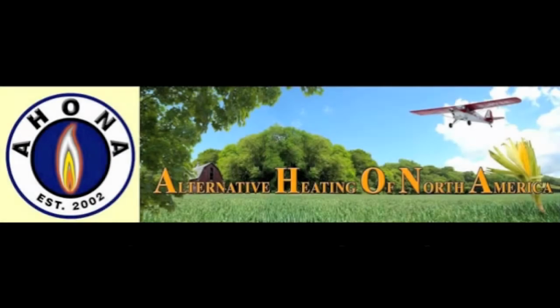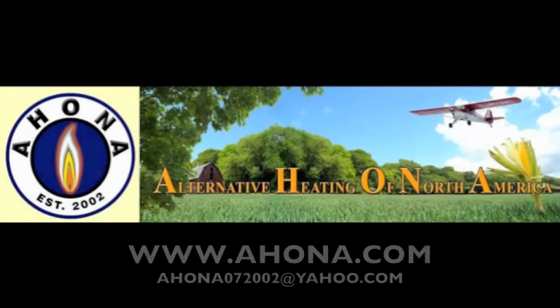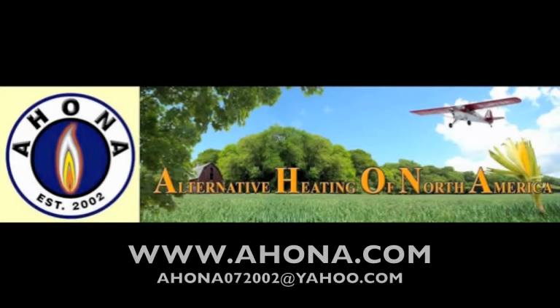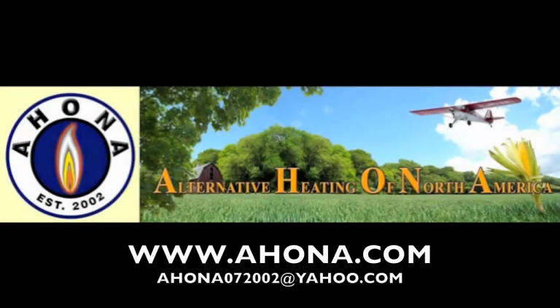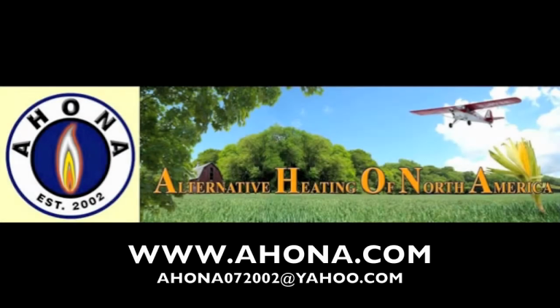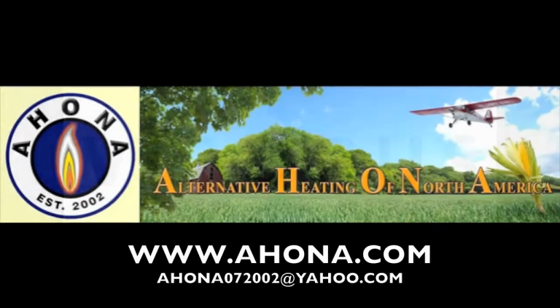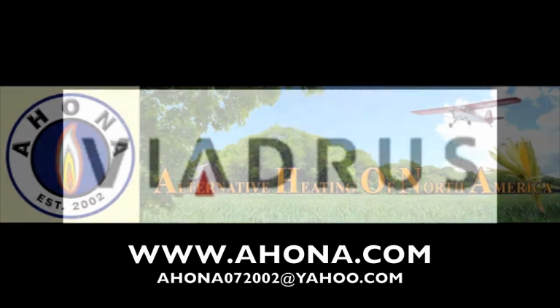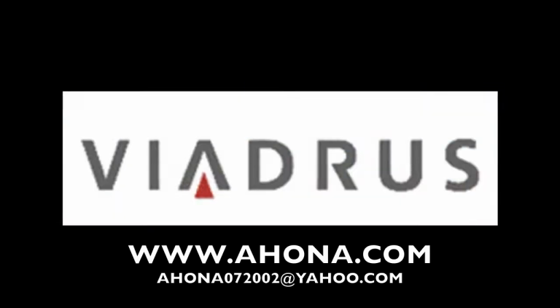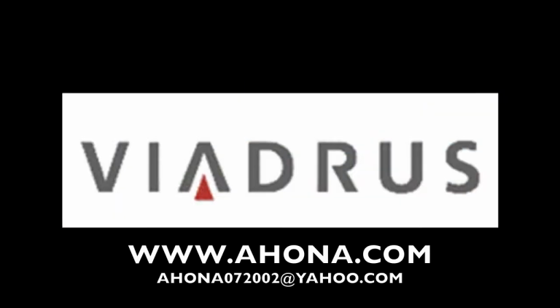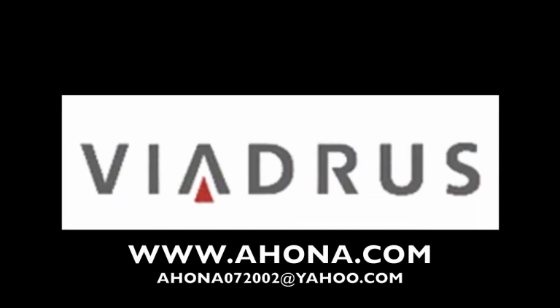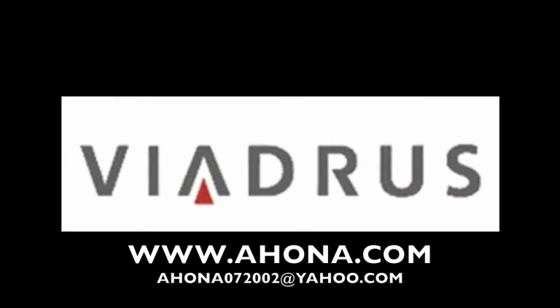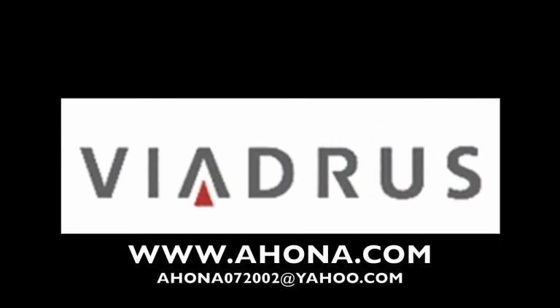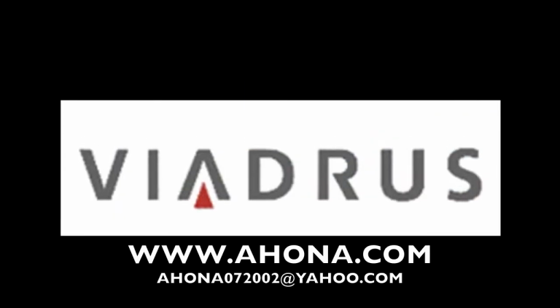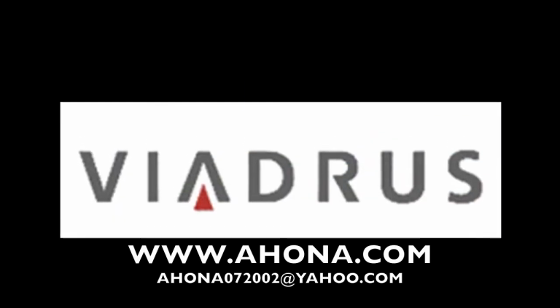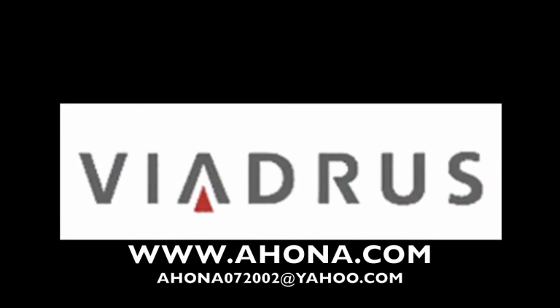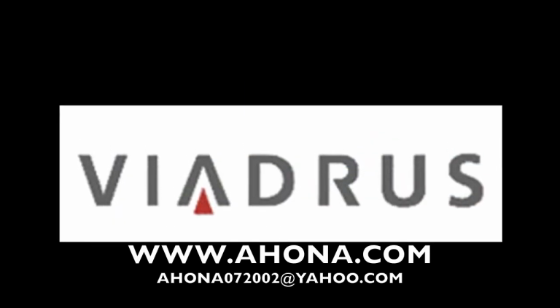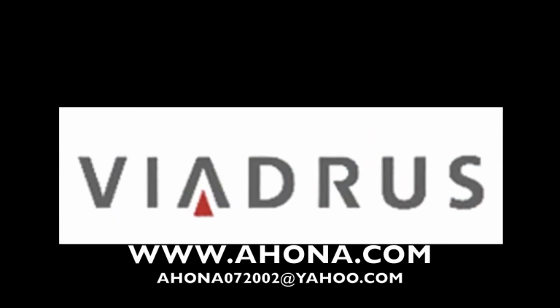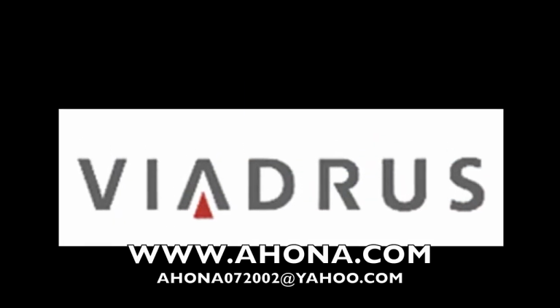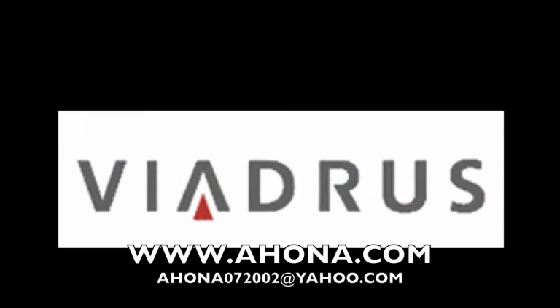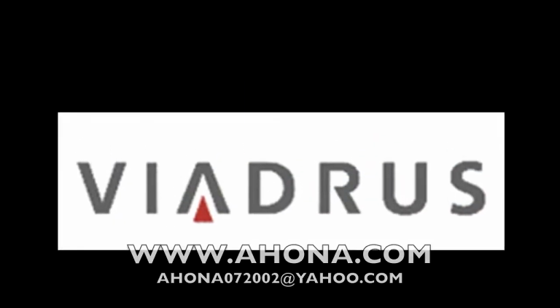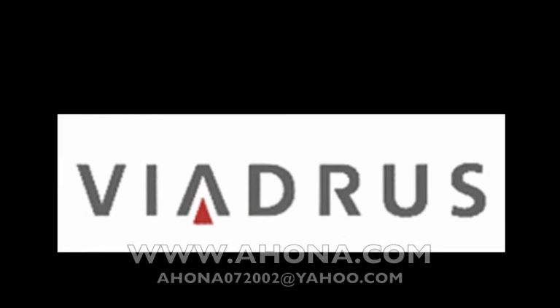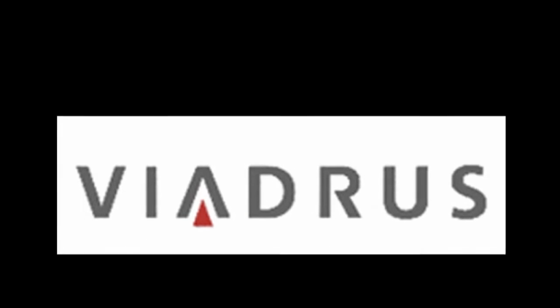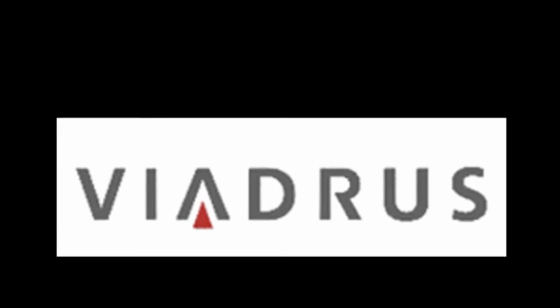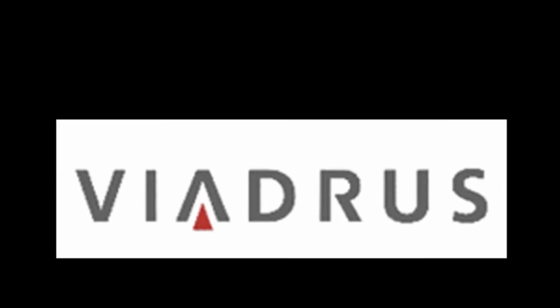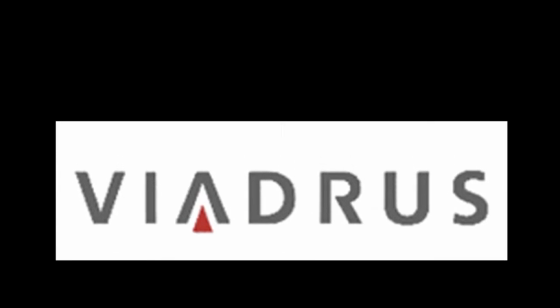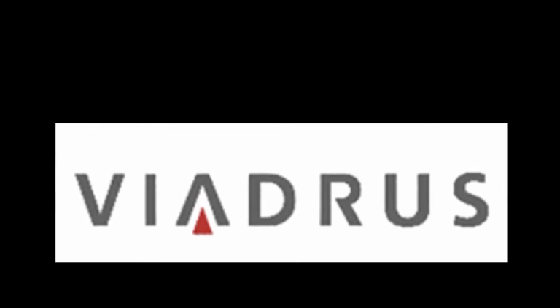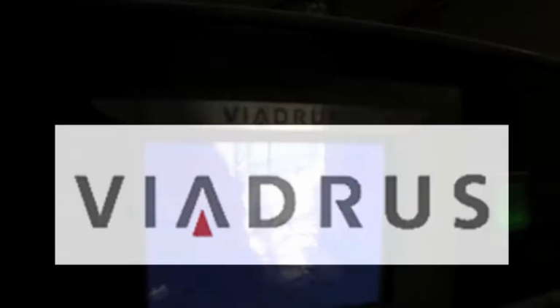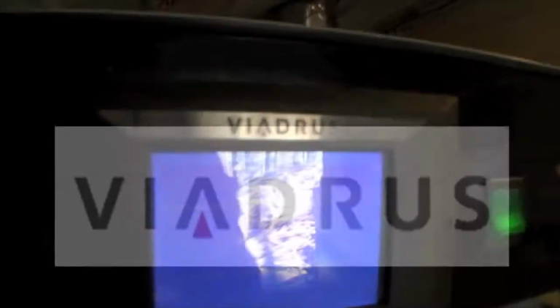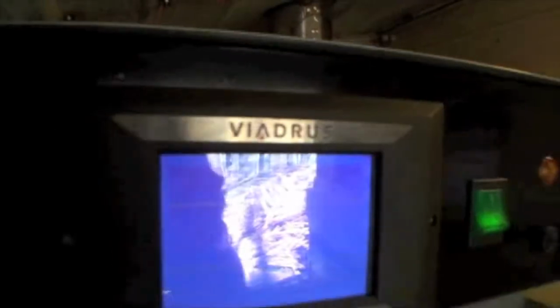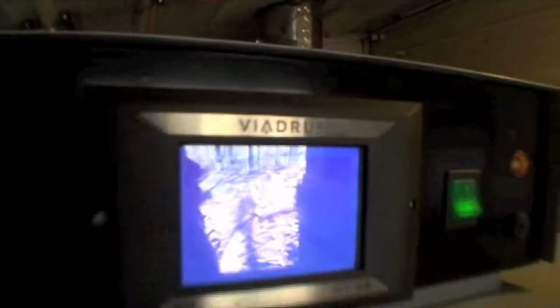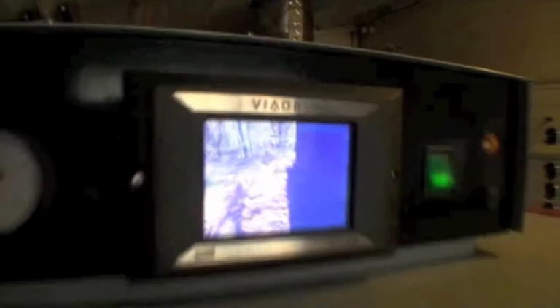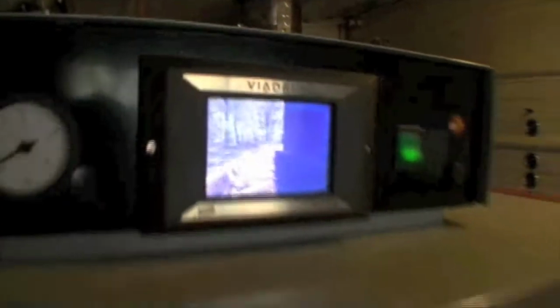Hi, this is Mark Scholek from Alternative Heating. We're going to show you how to light the Viadris Hephaestus from a cold start.